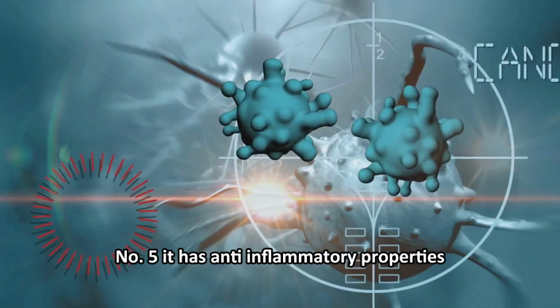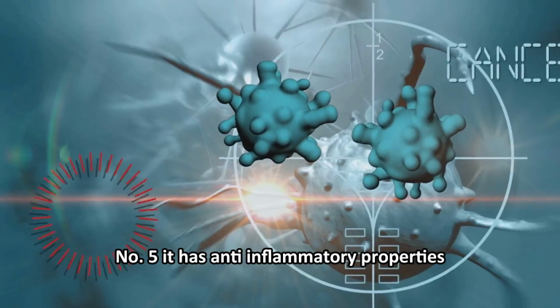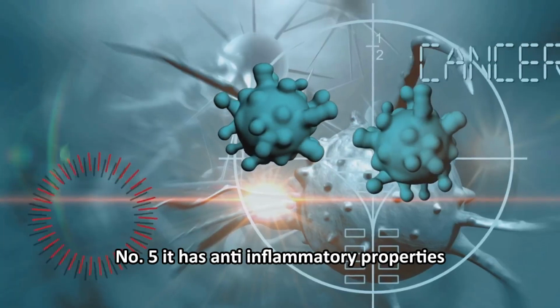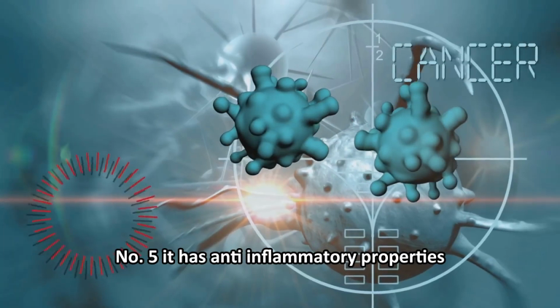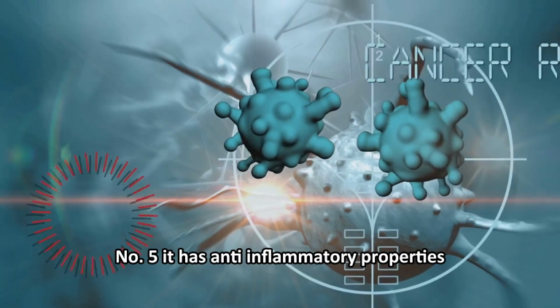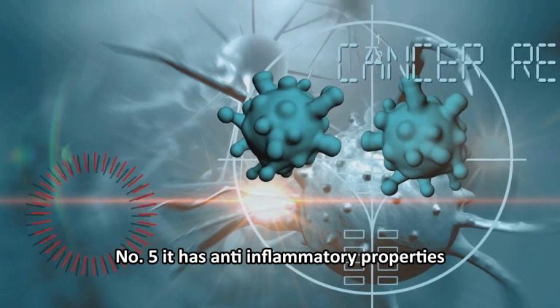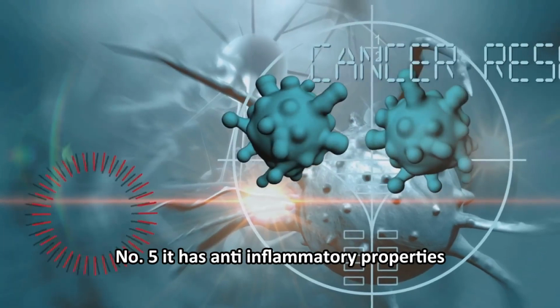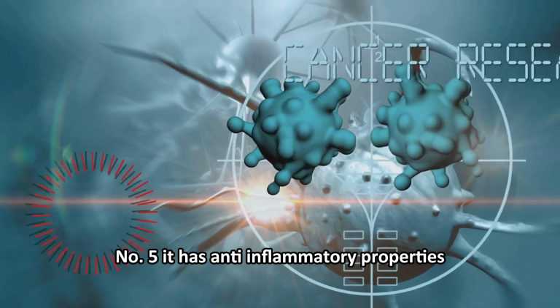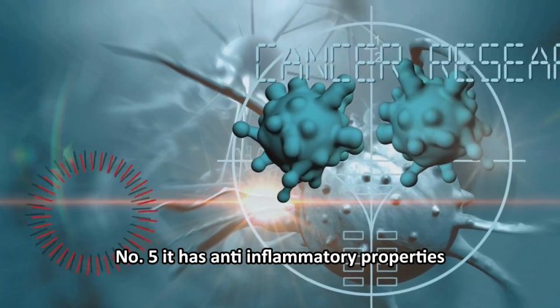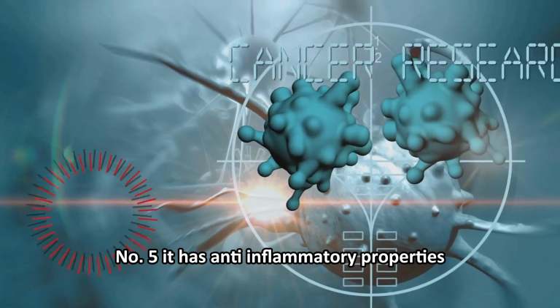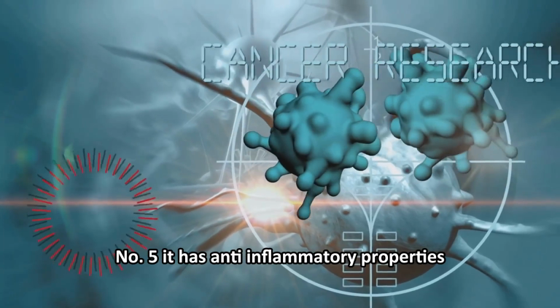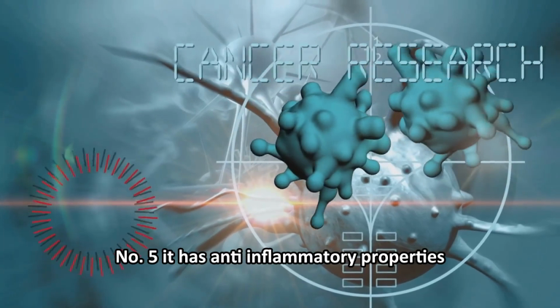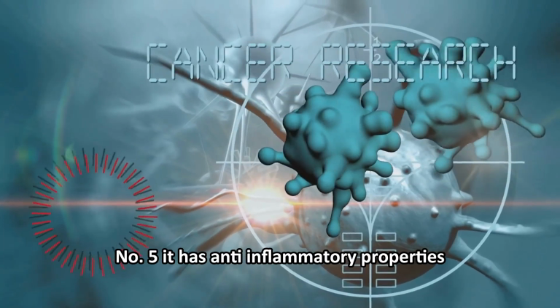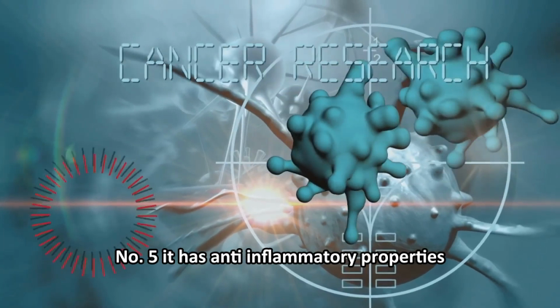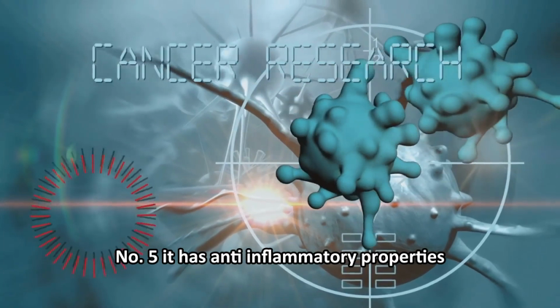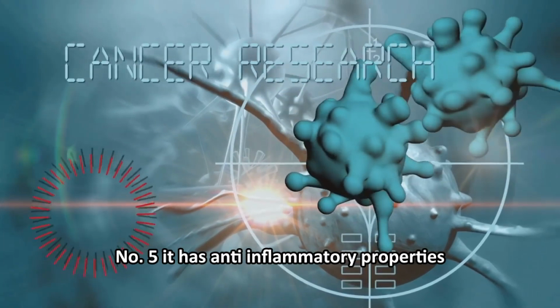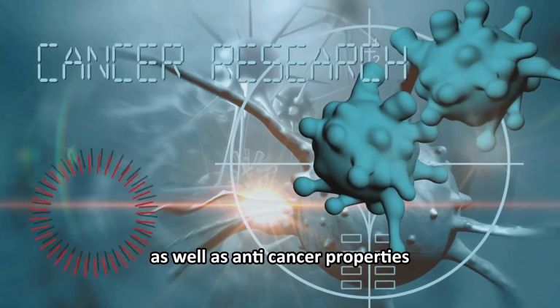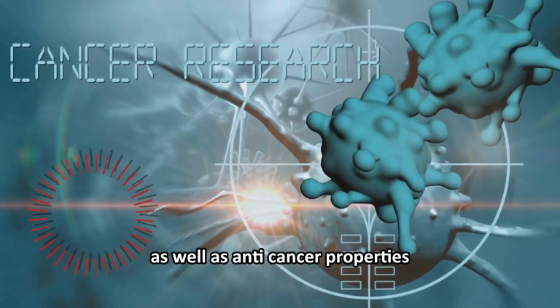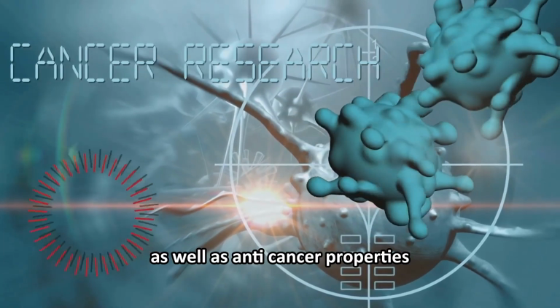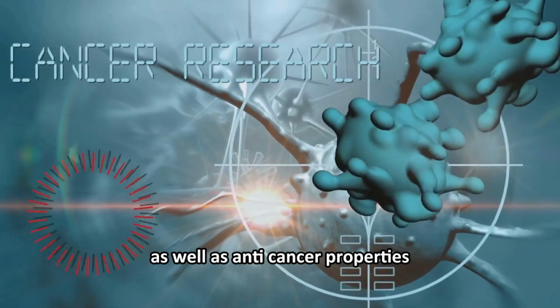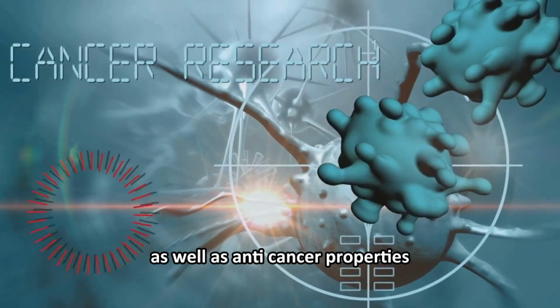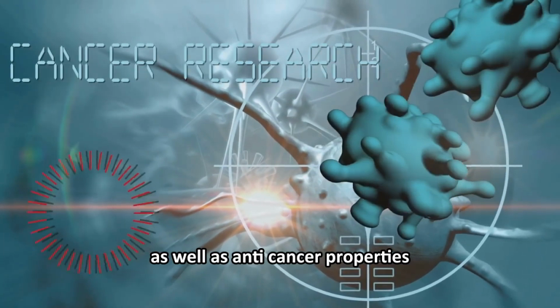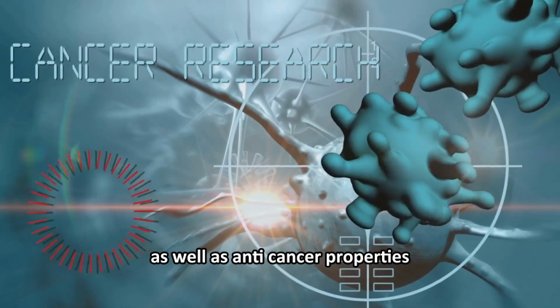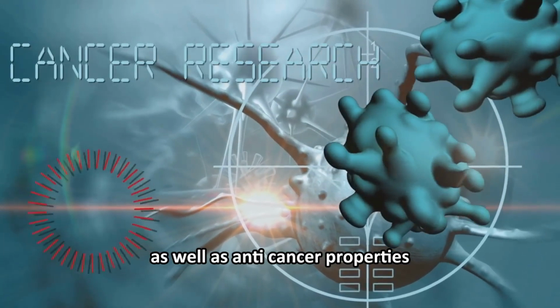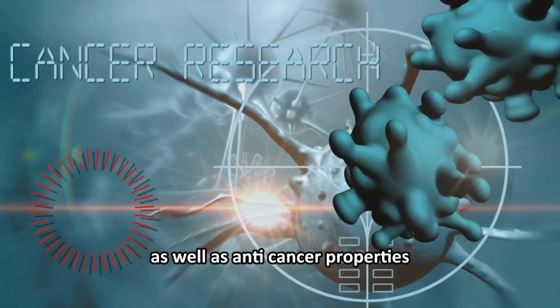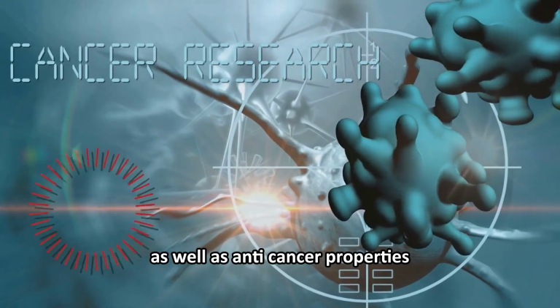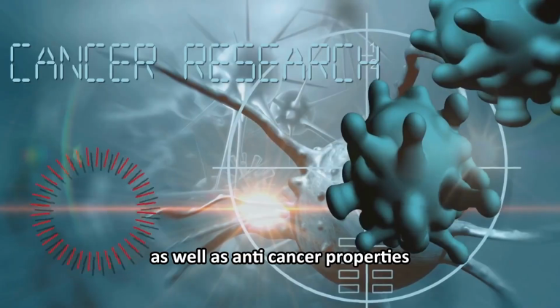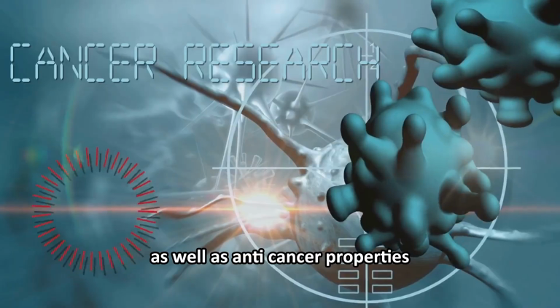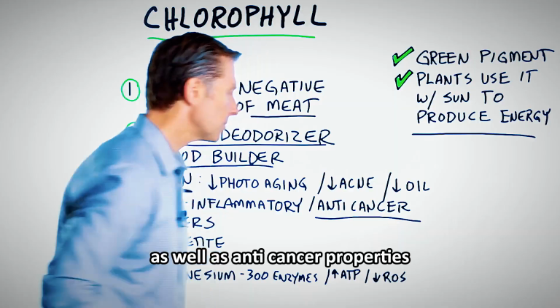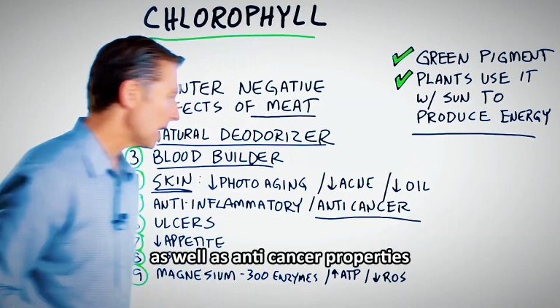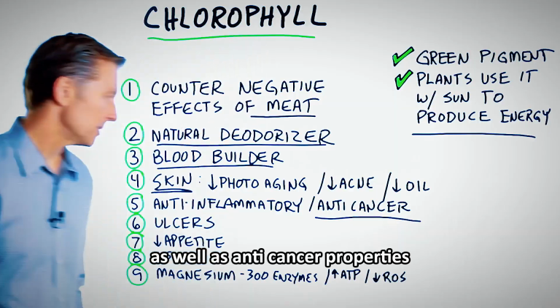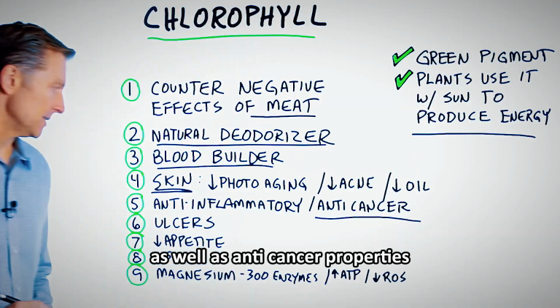Number five, it has anti-inflammatory properties, as well as anti-cancer properties.